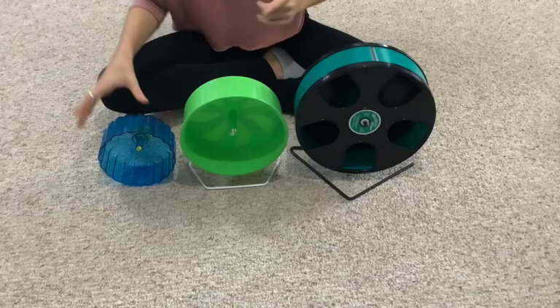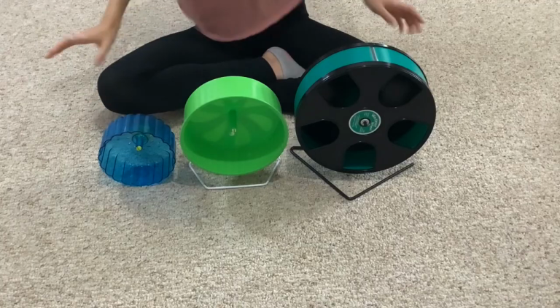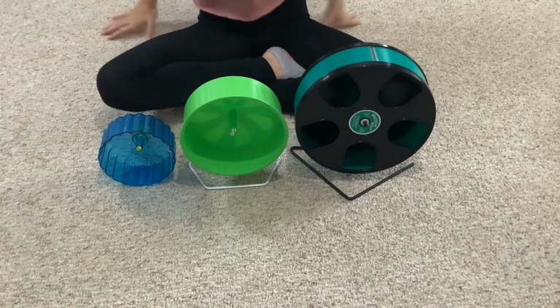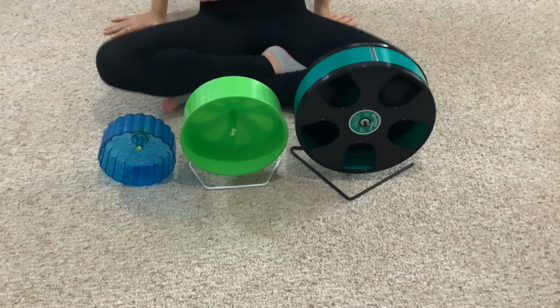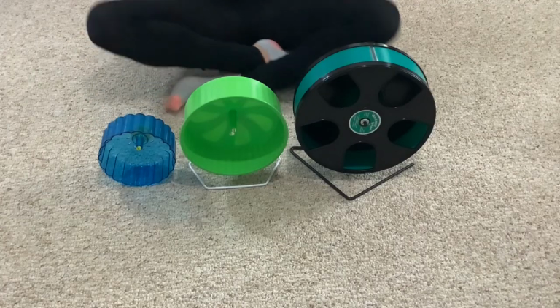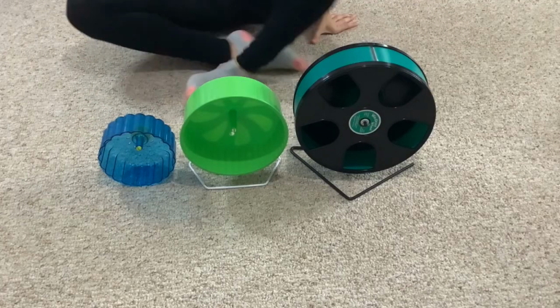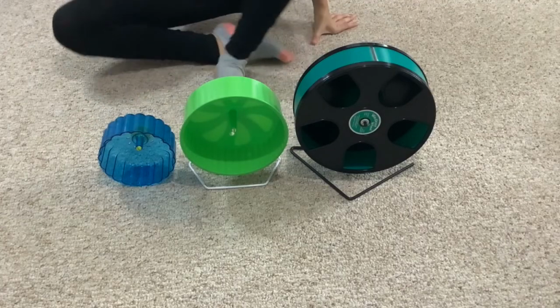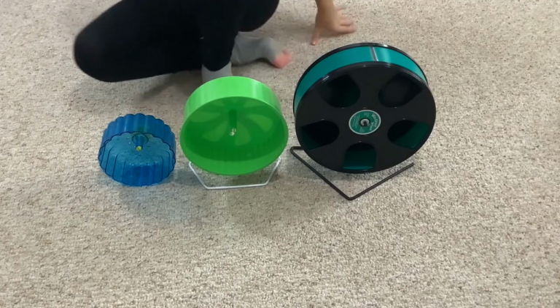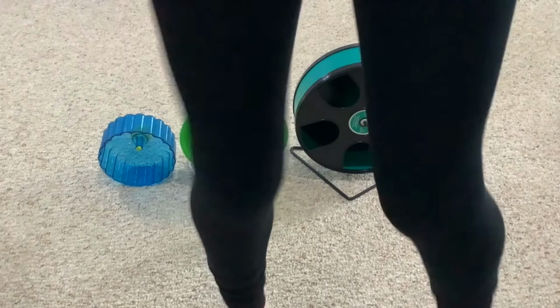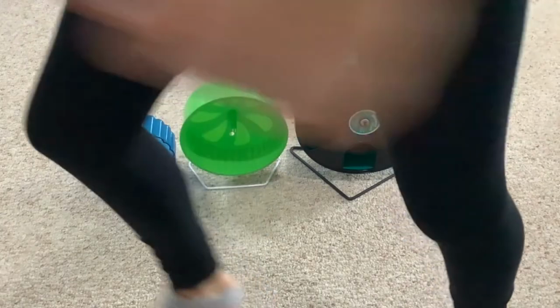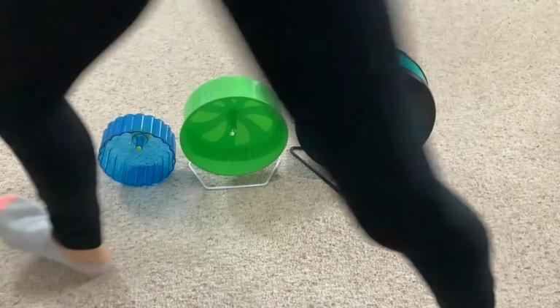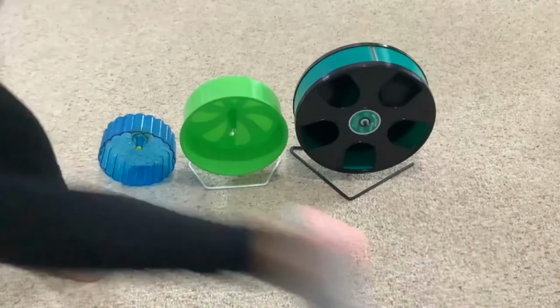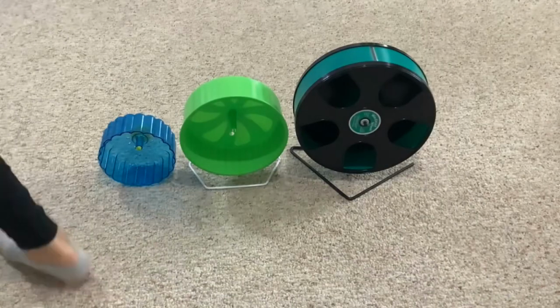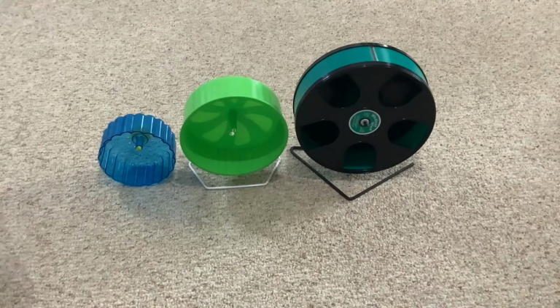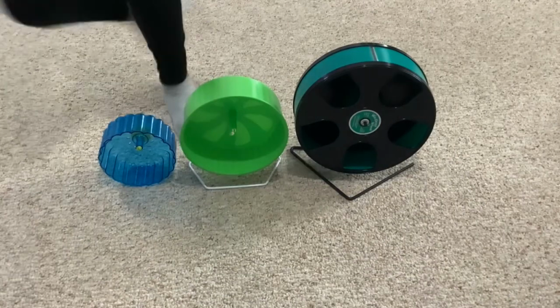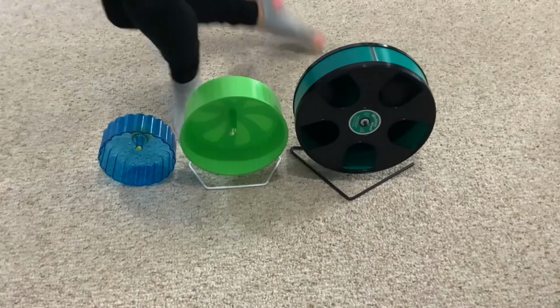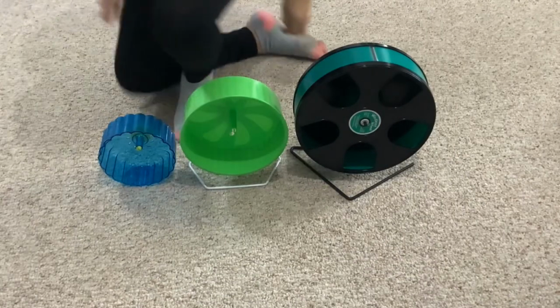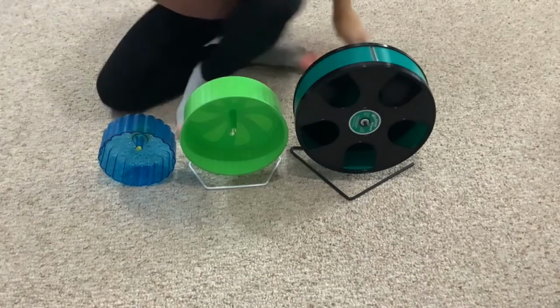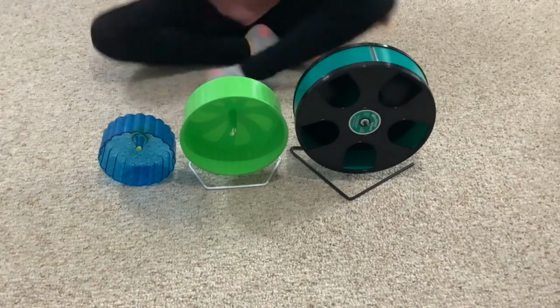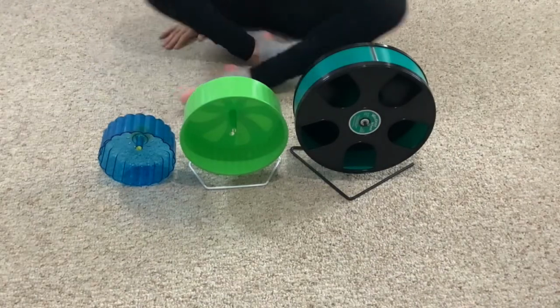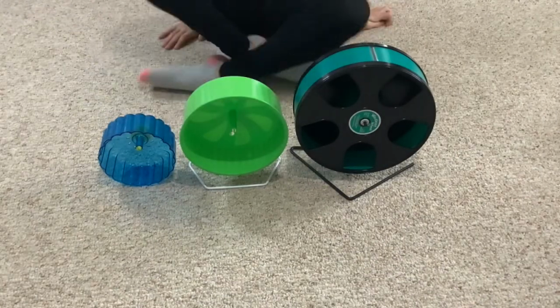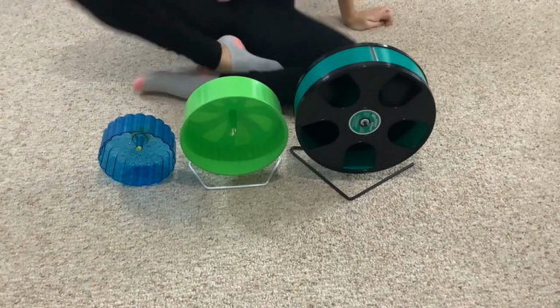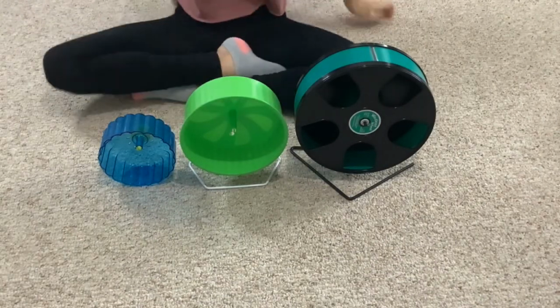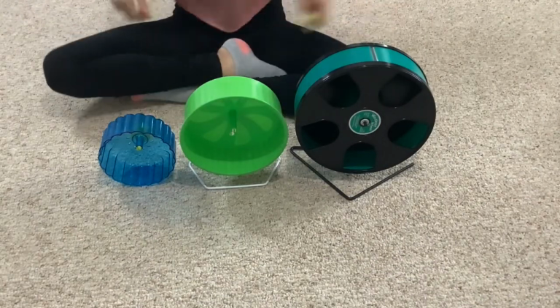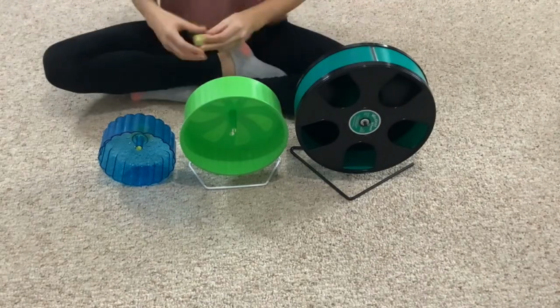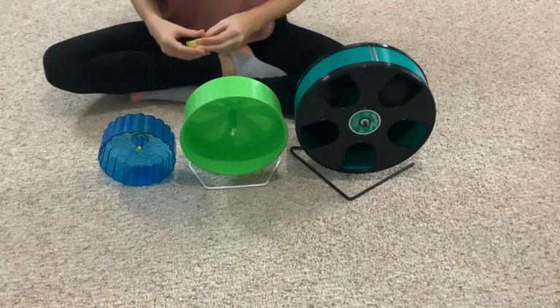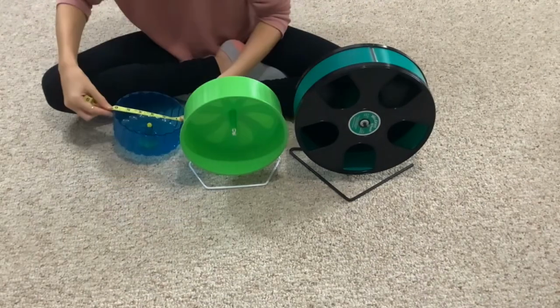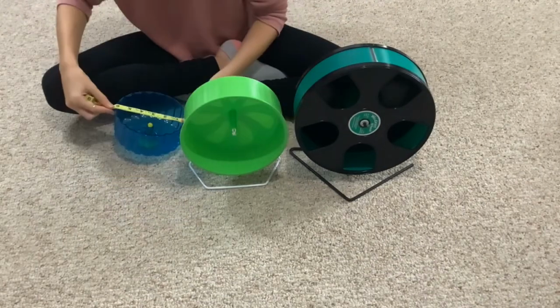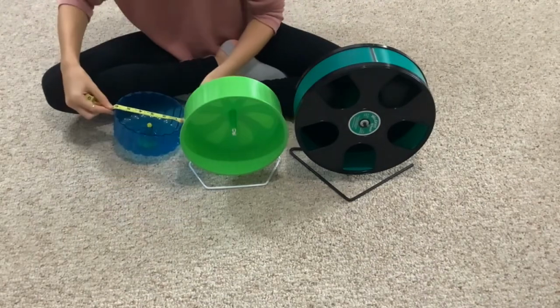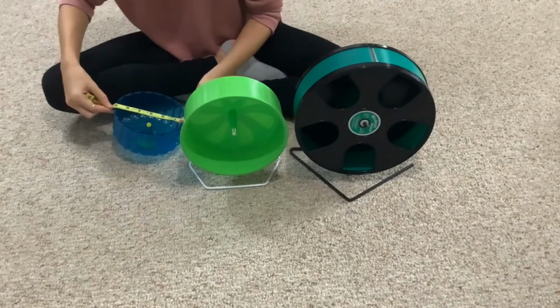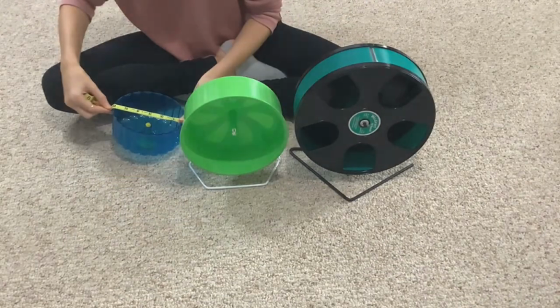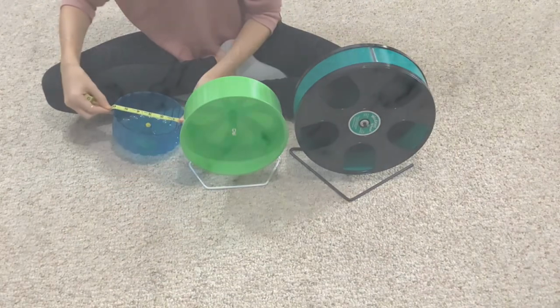Wait — what size is this wheel? Where's my measuring tape? This is what happens when you don't prepare for a video. Oh, it's a six inch.